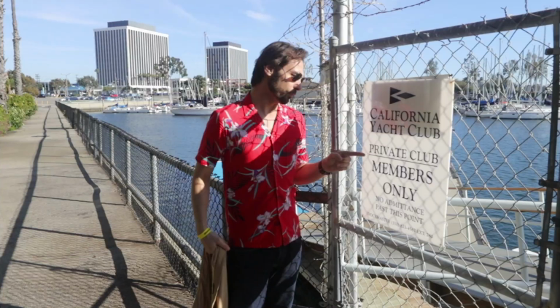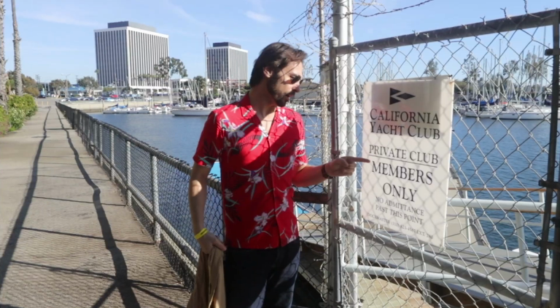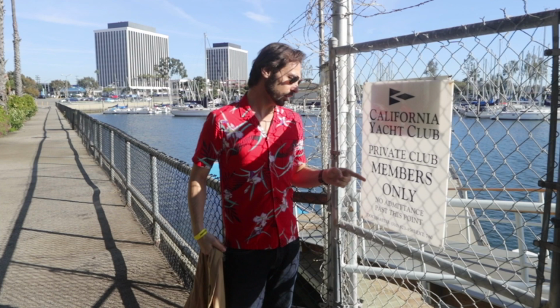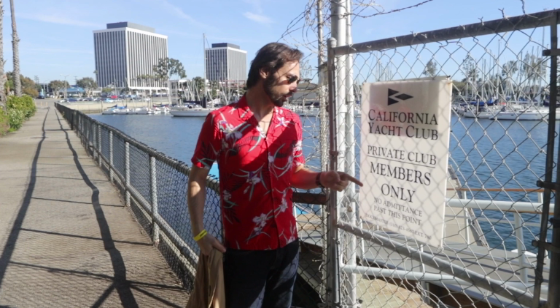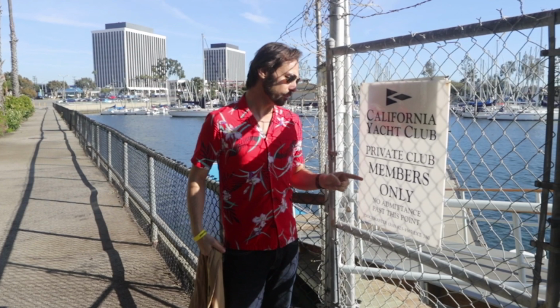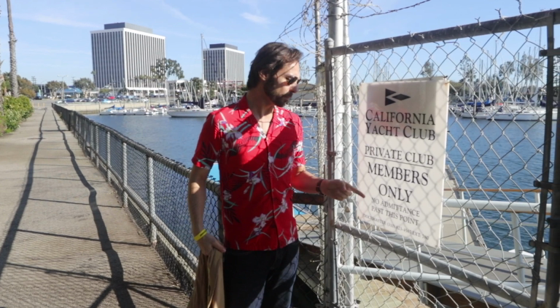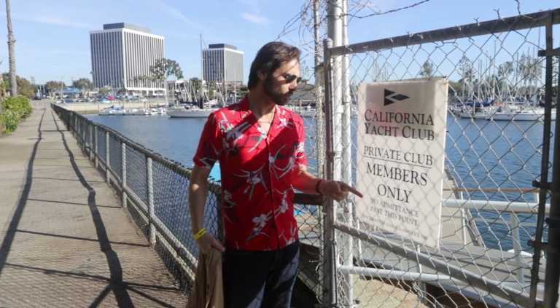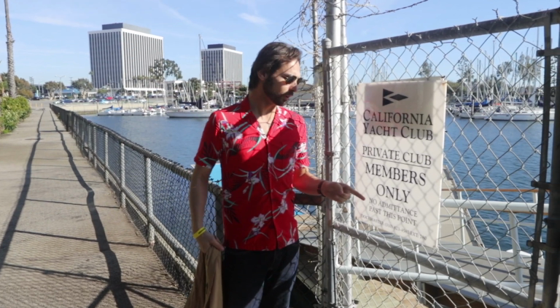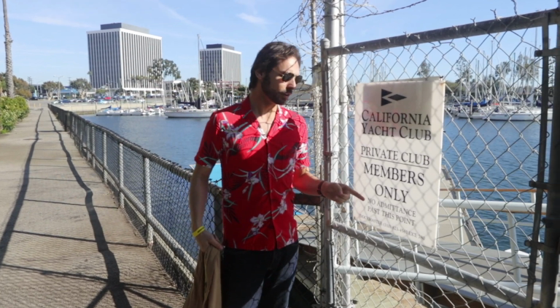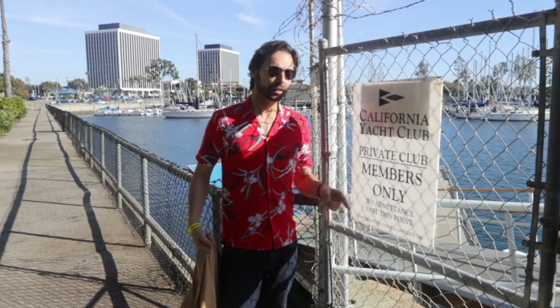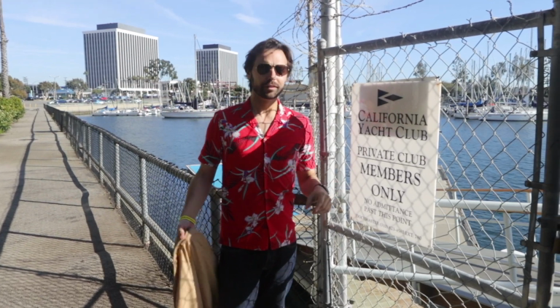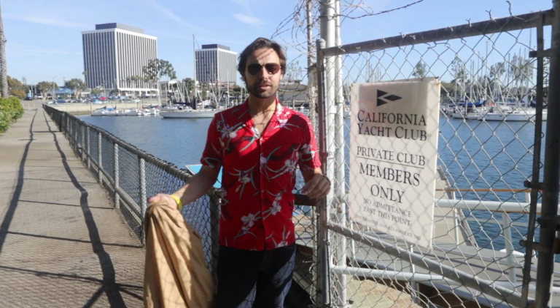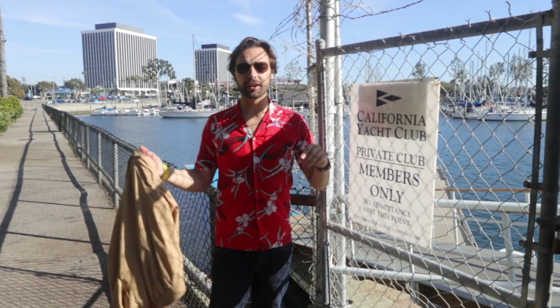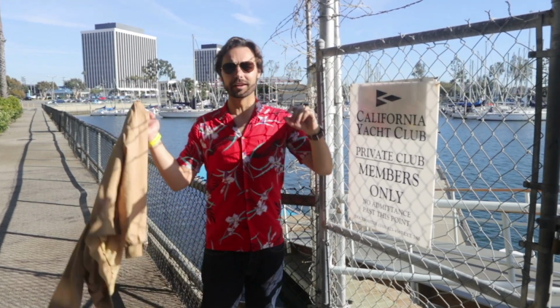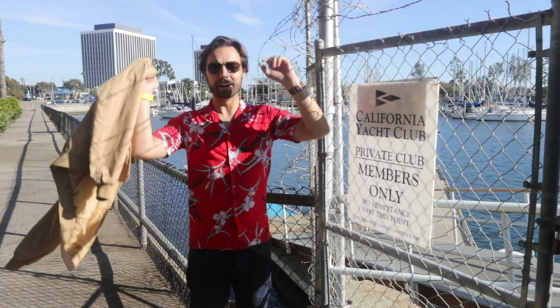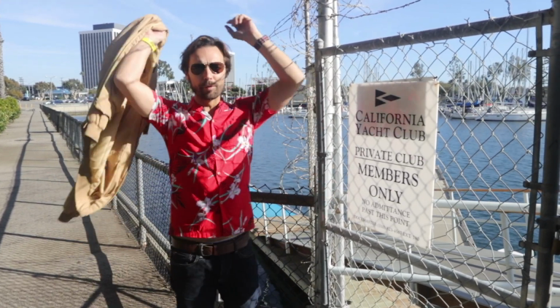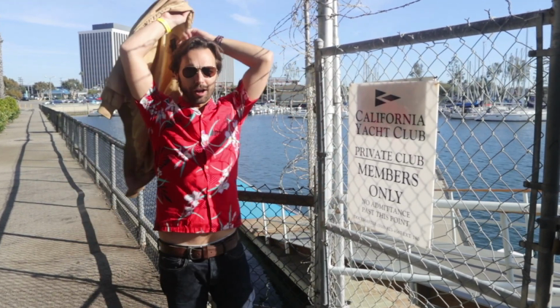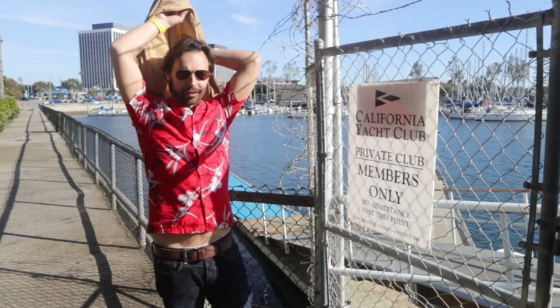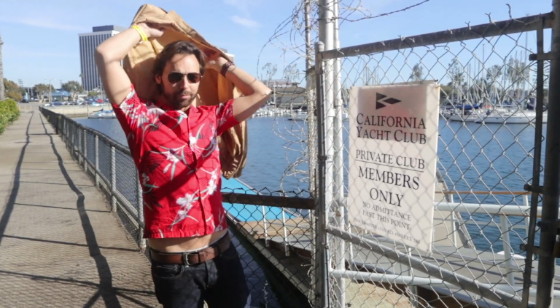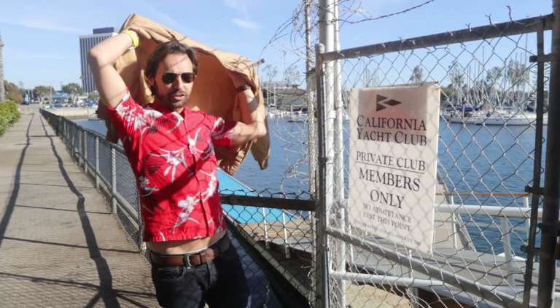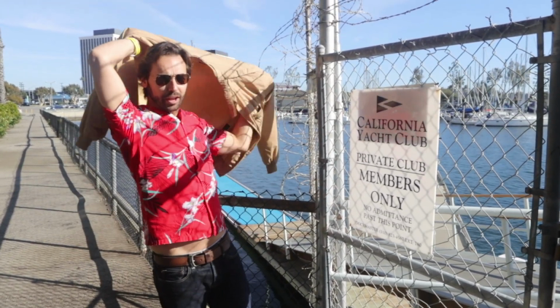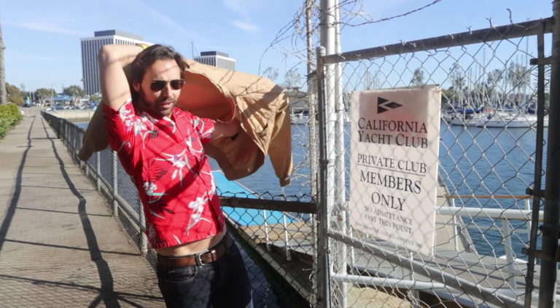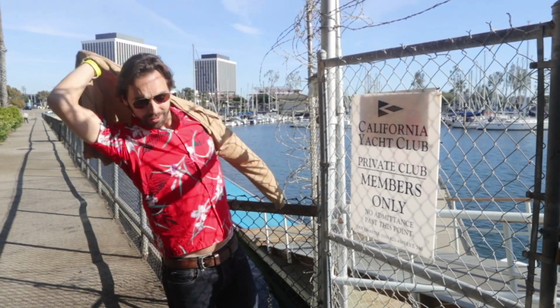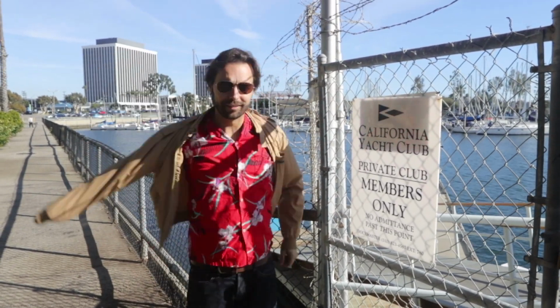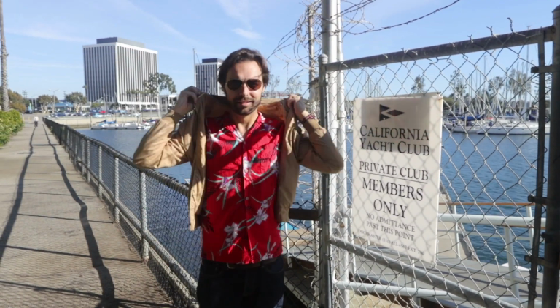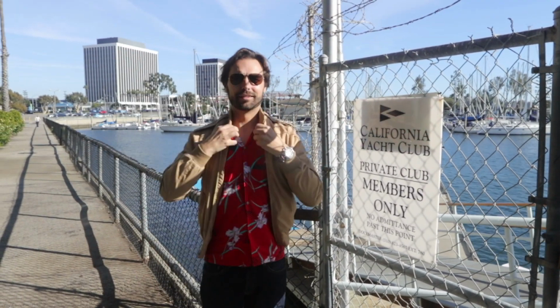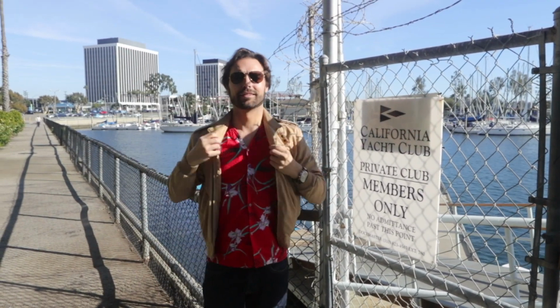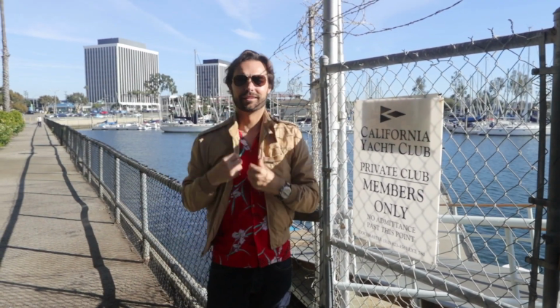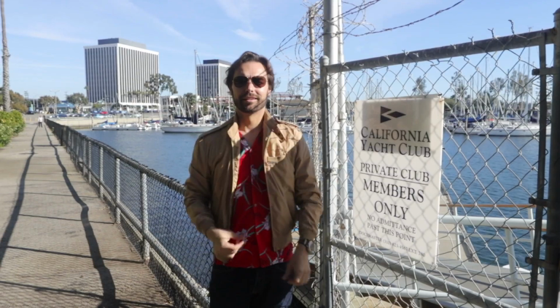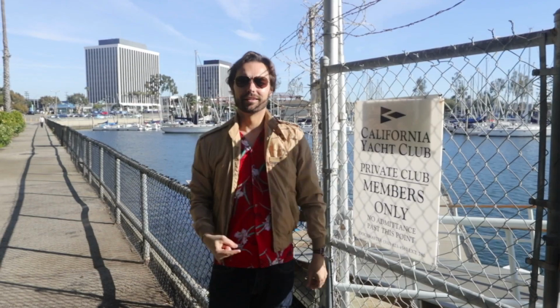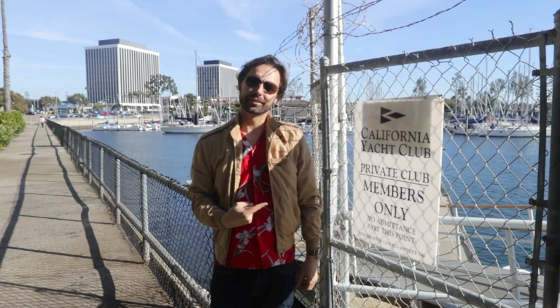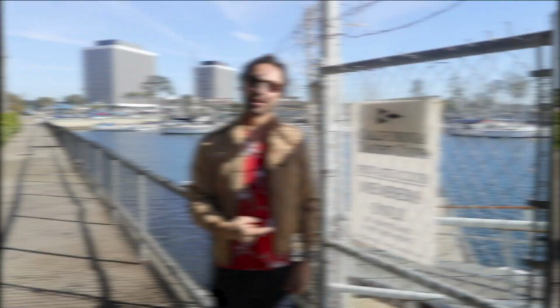Private club members only. Well, good thing I brought my jacket. Let's go.